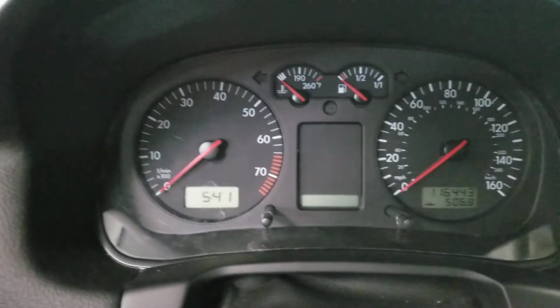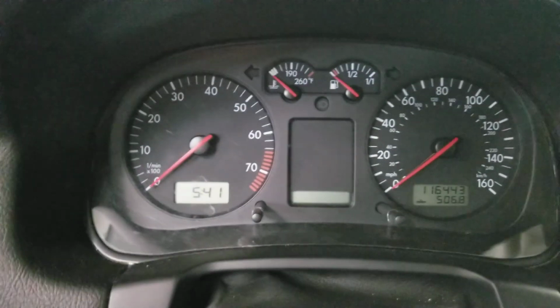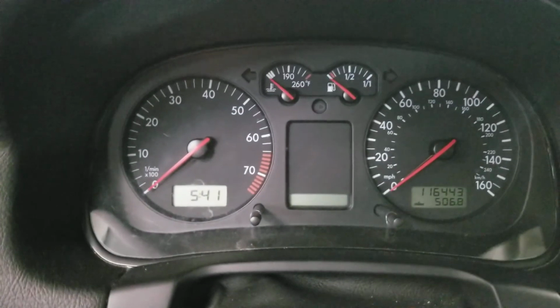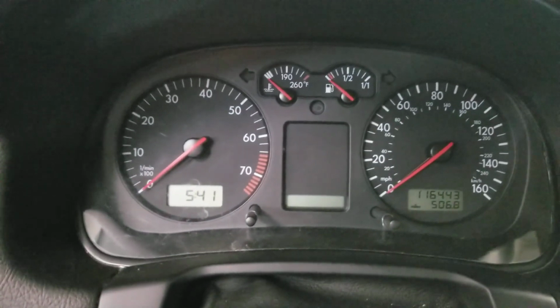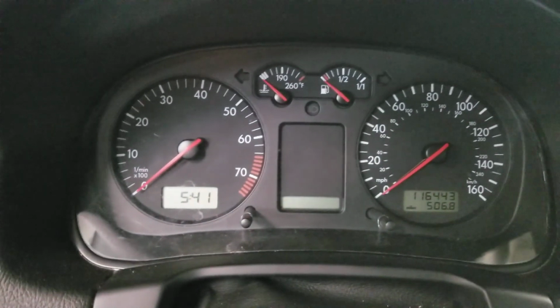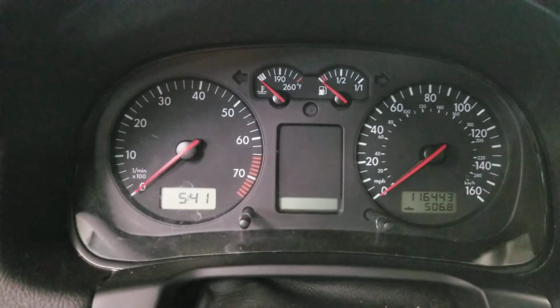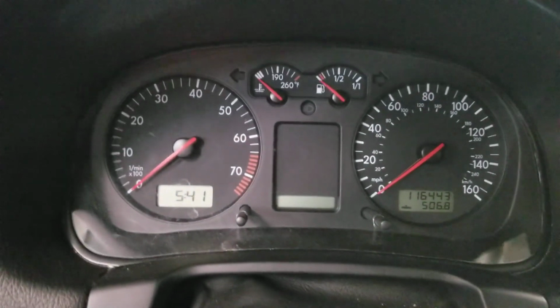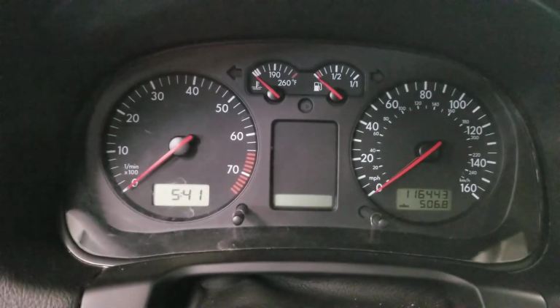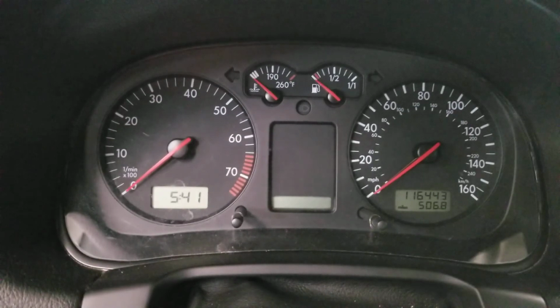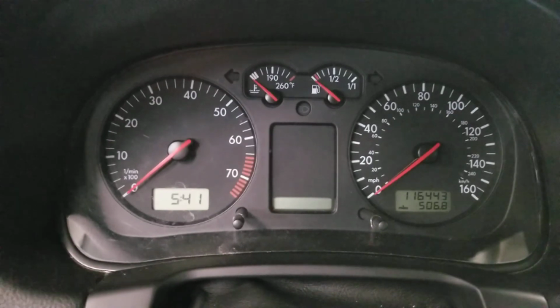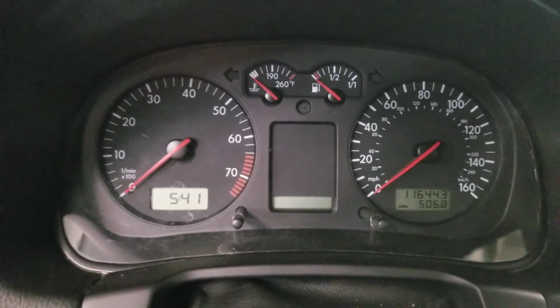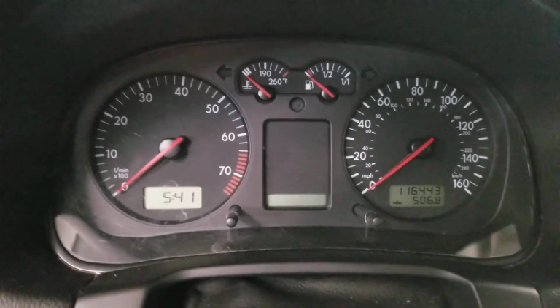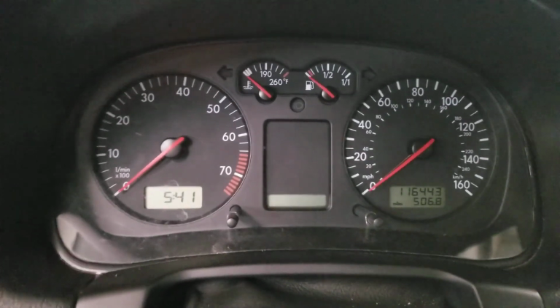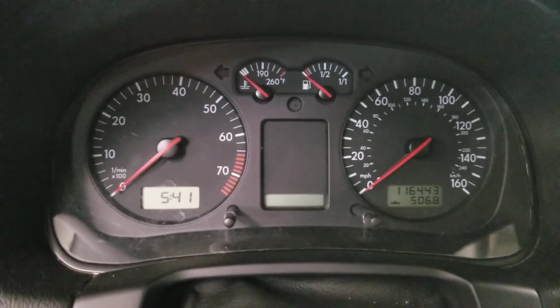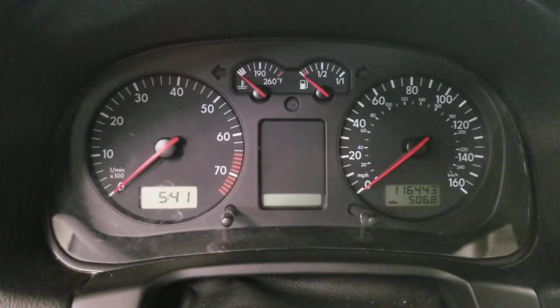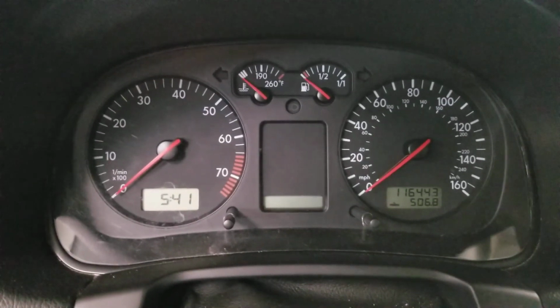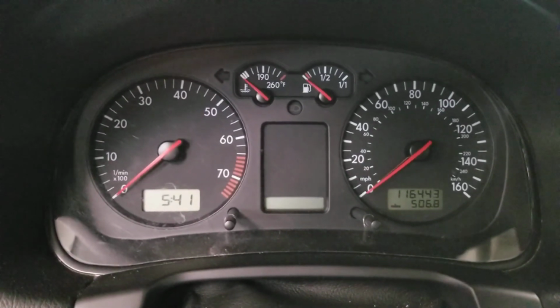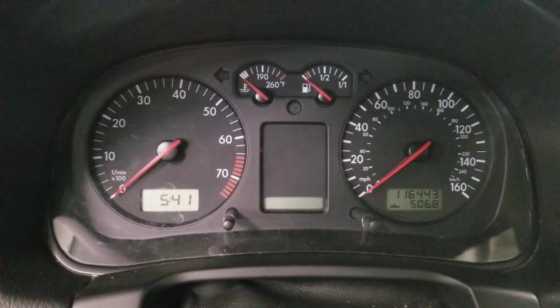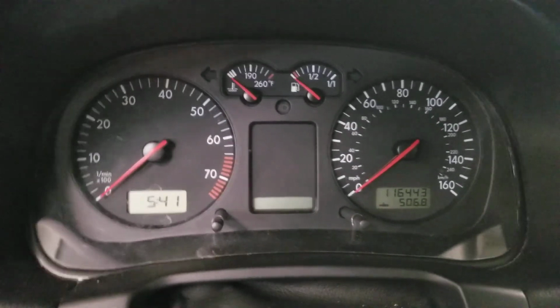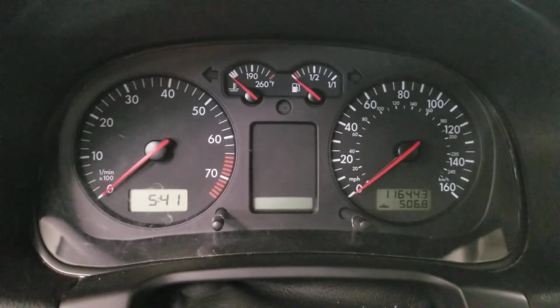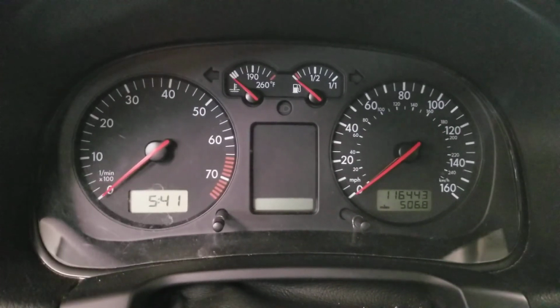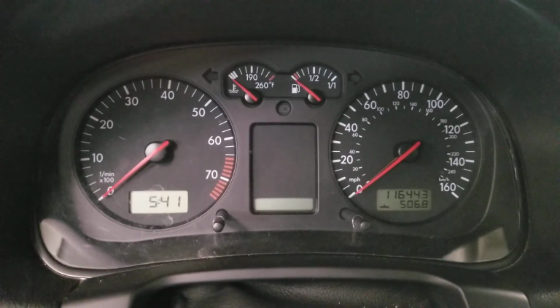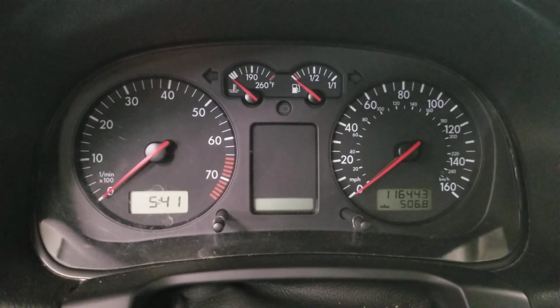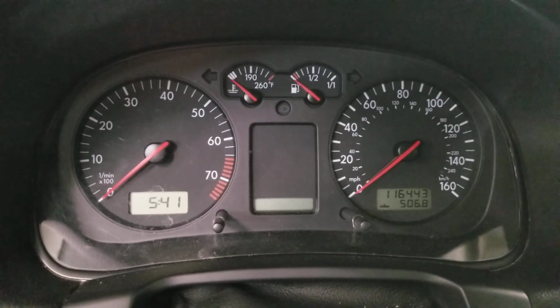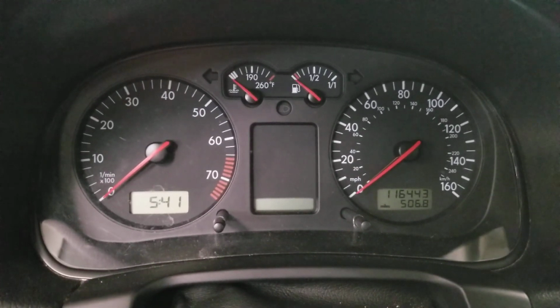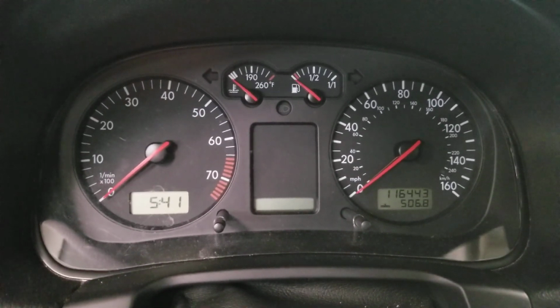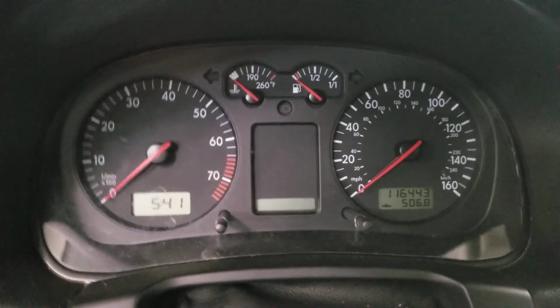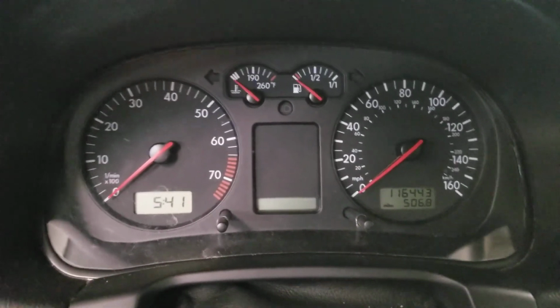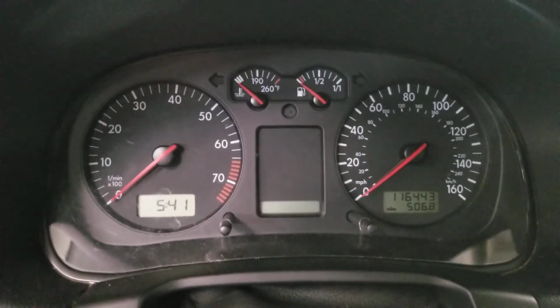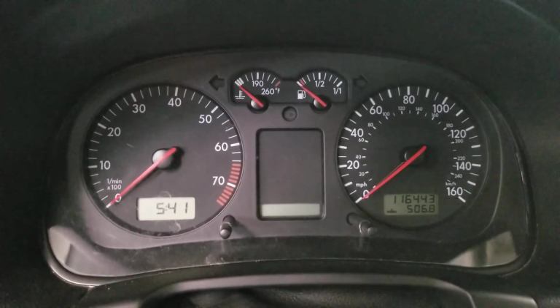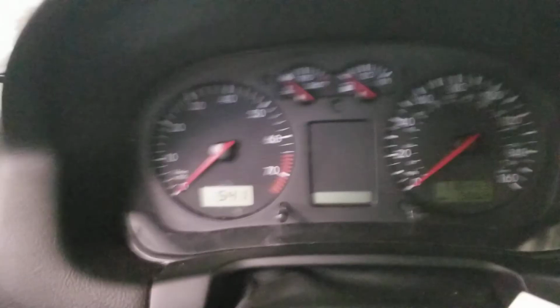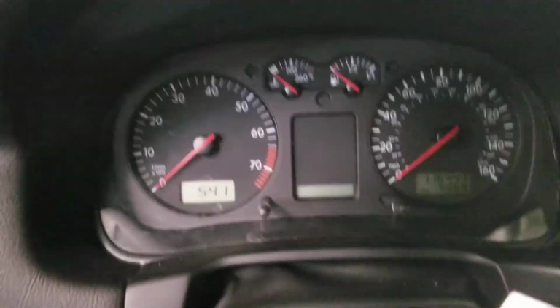You got the speedometer. If you want temperature, this vehicle has 116,443 miles on it.